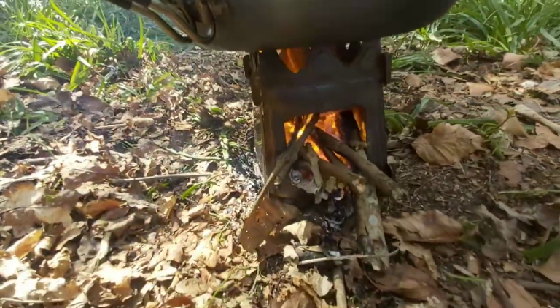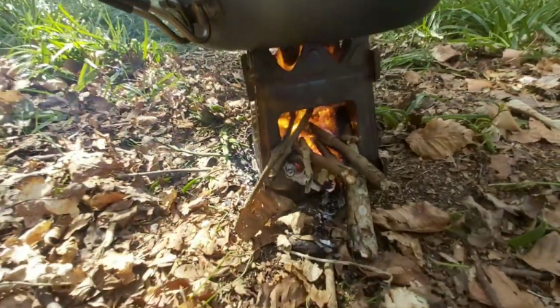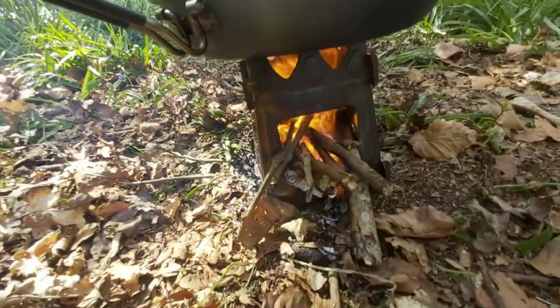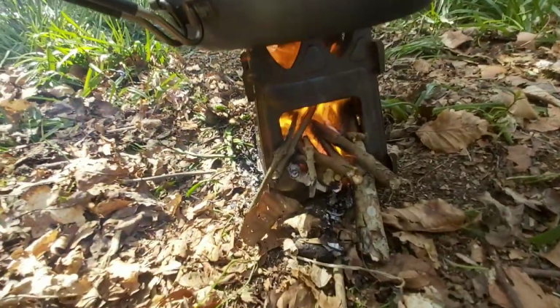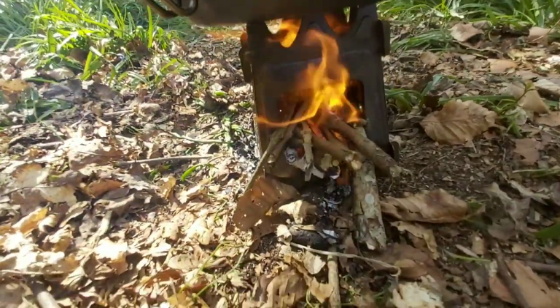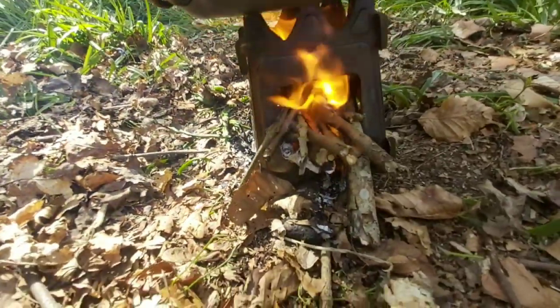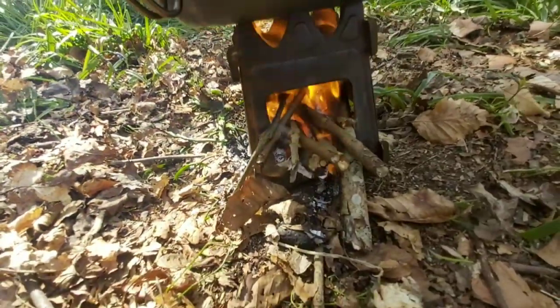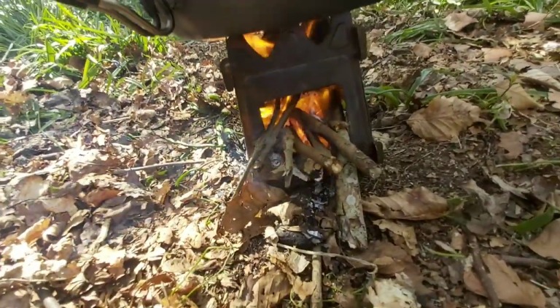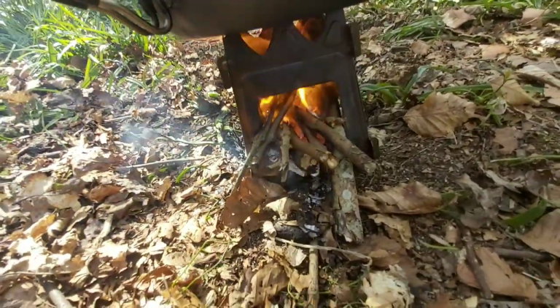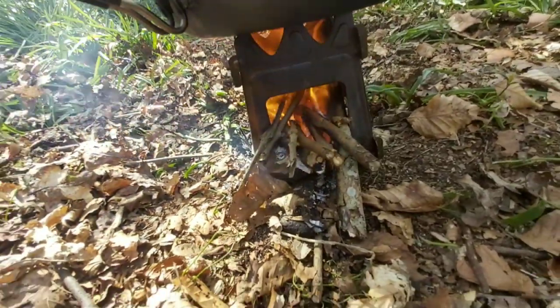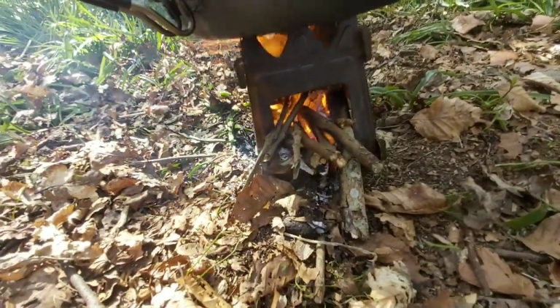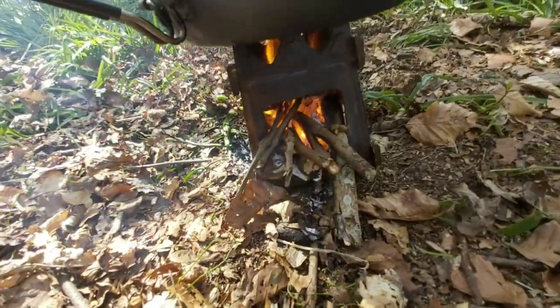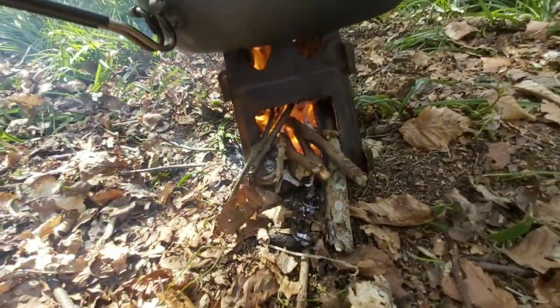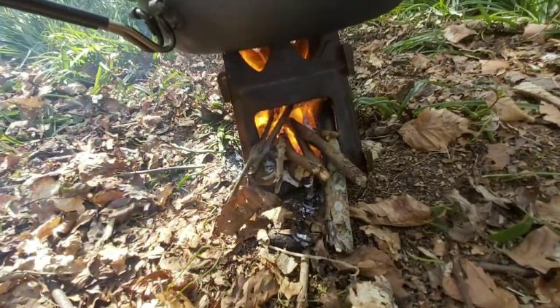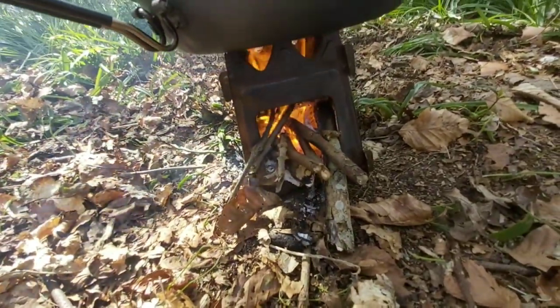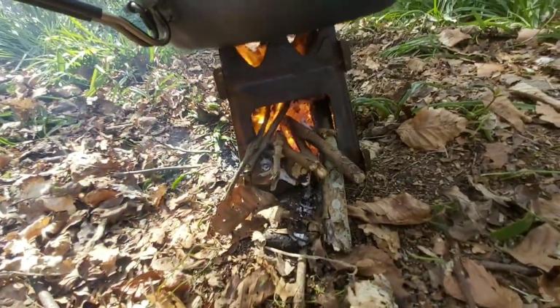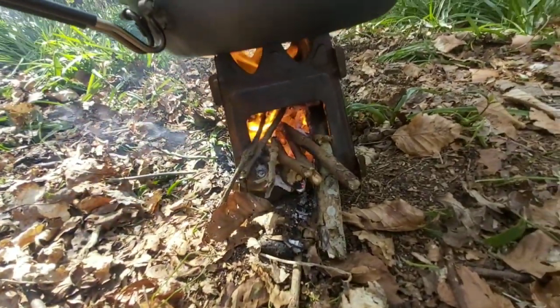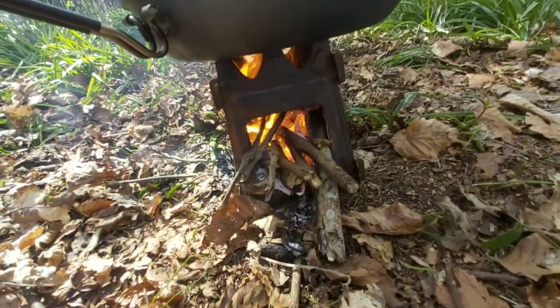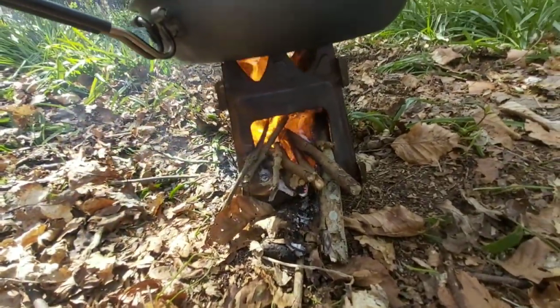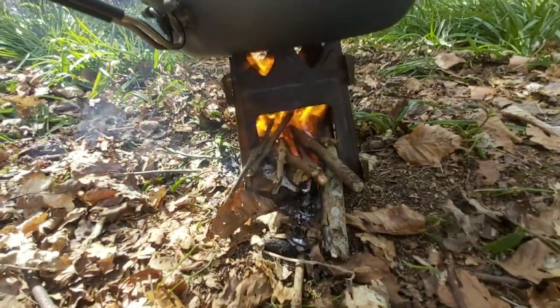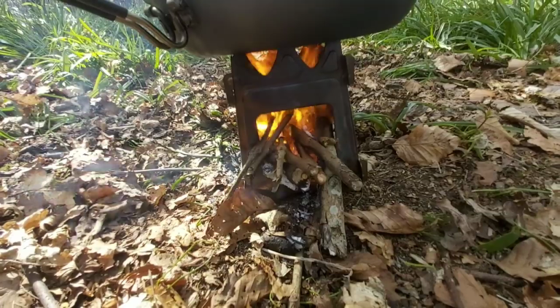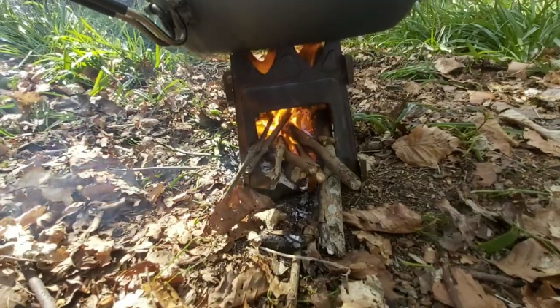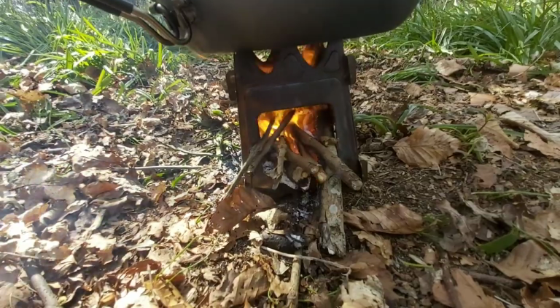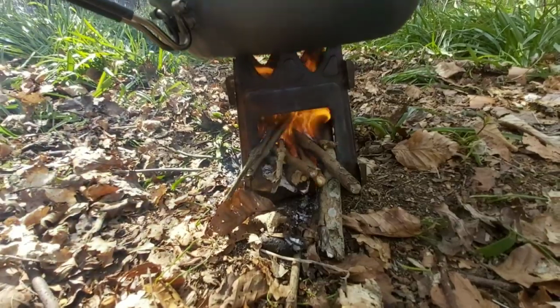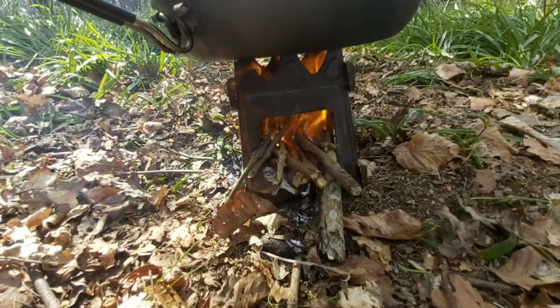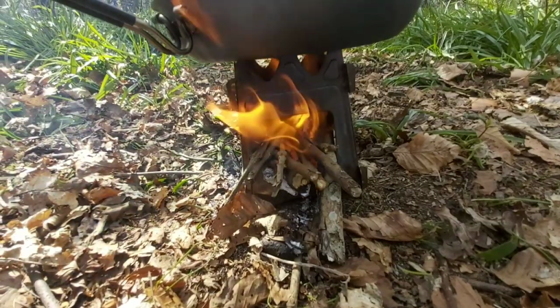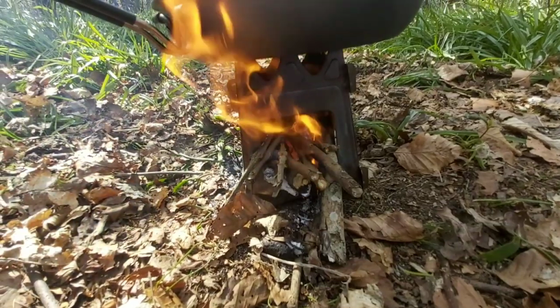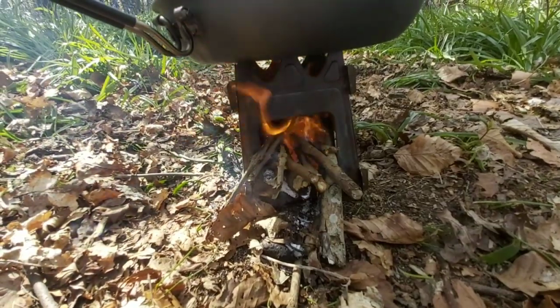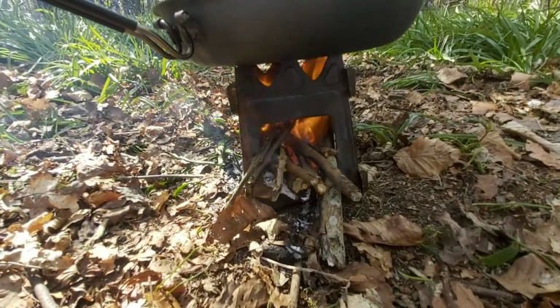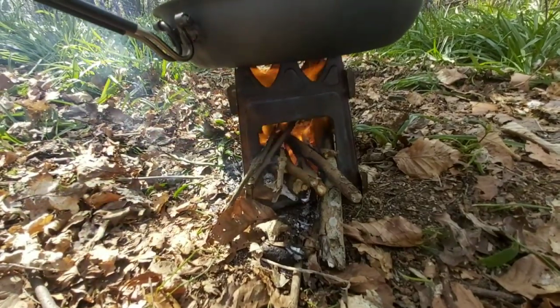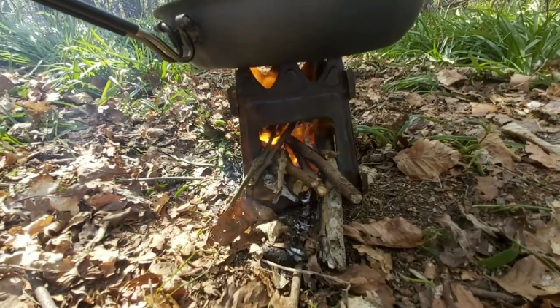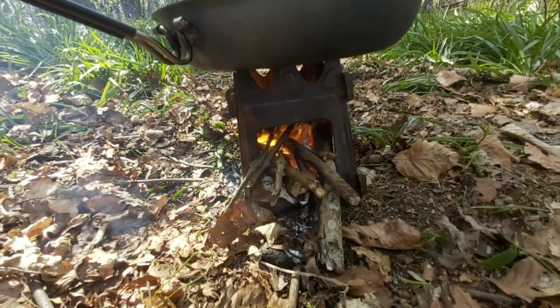Great little stove this, it really is. Can't beat it for what I paid for it.